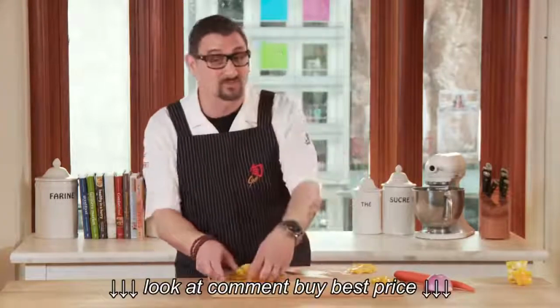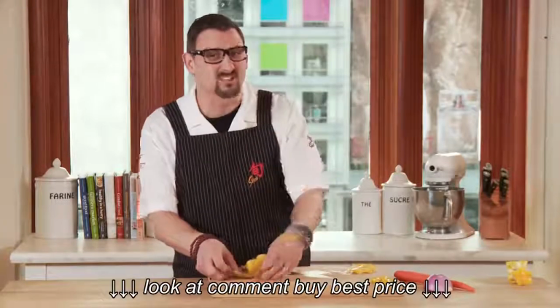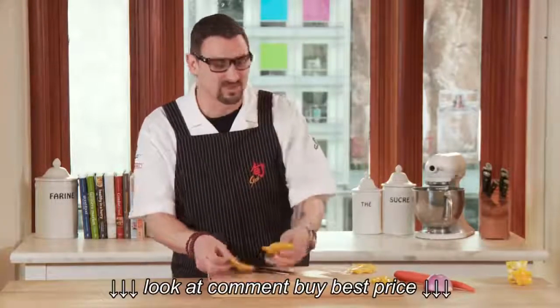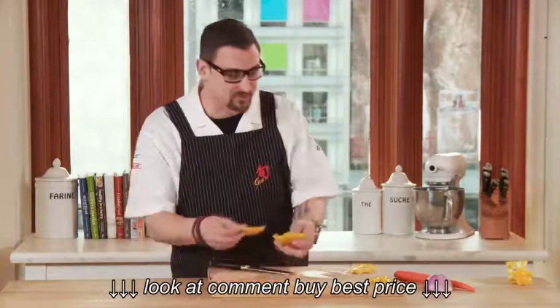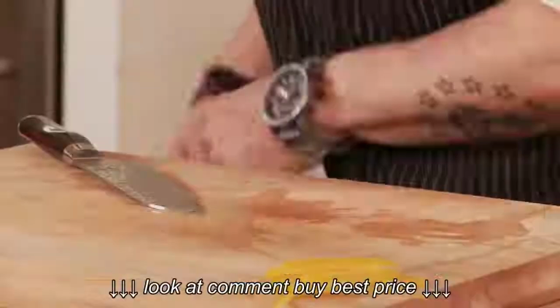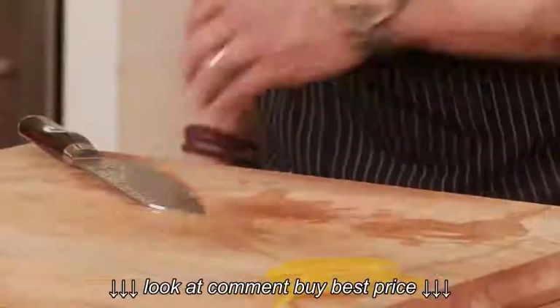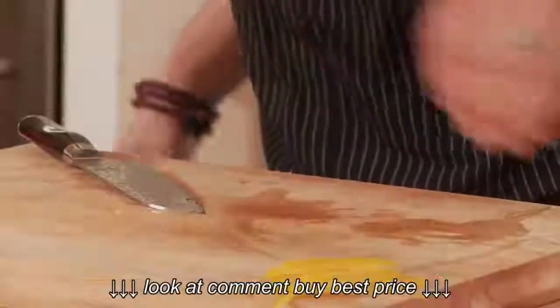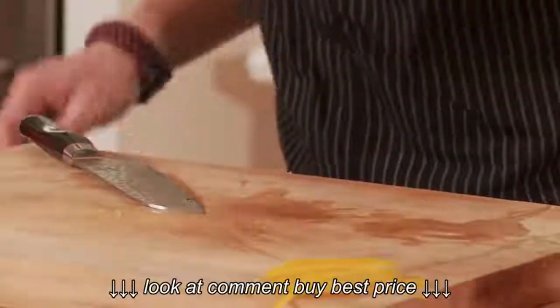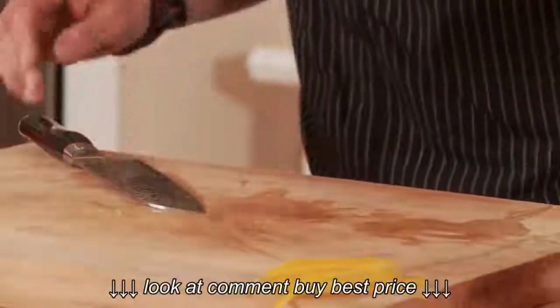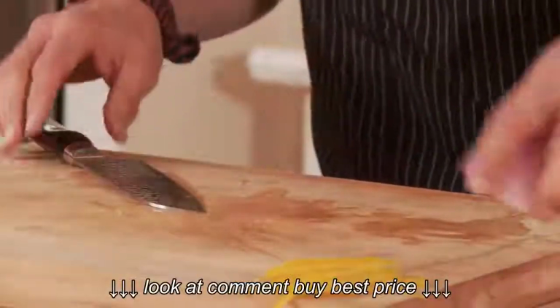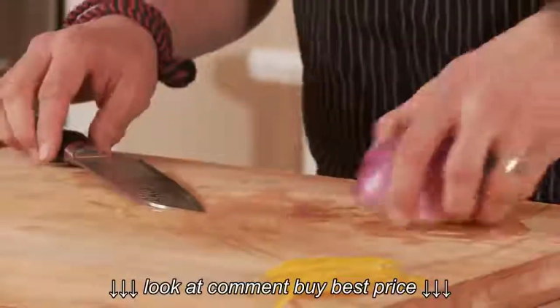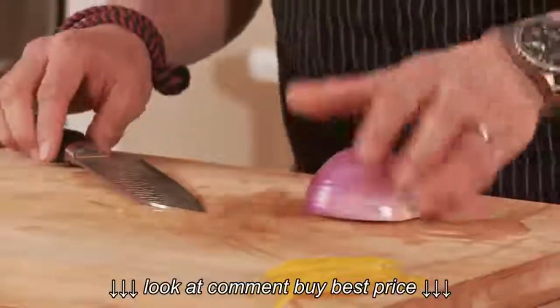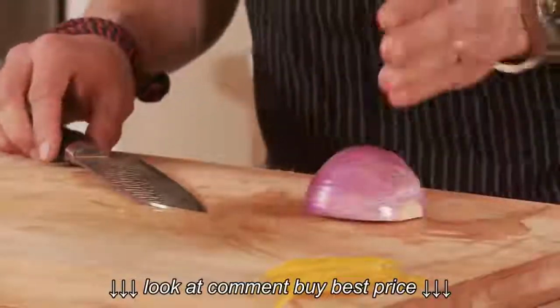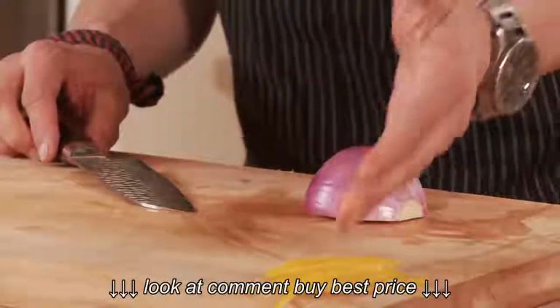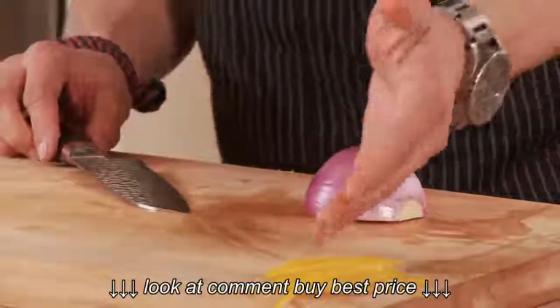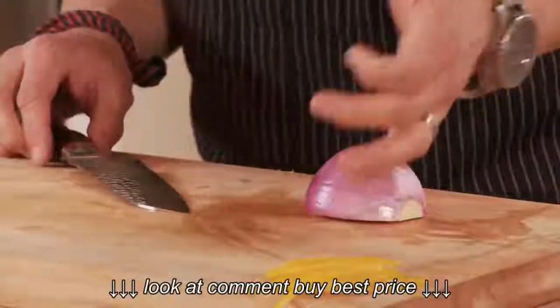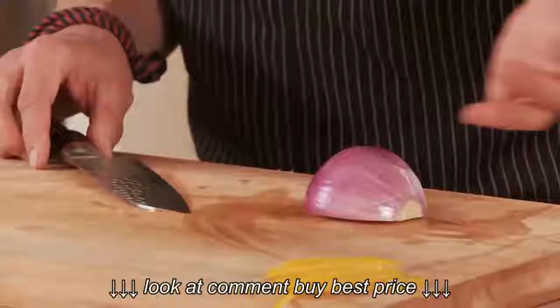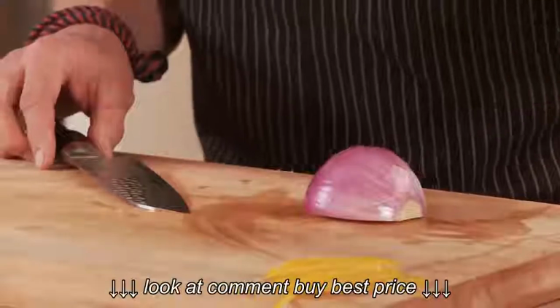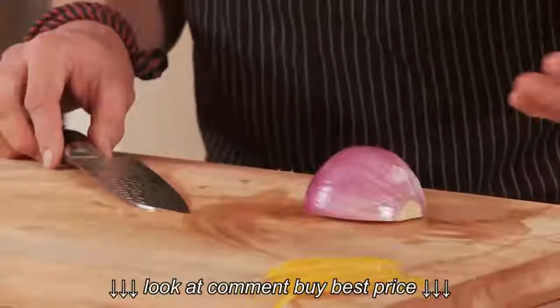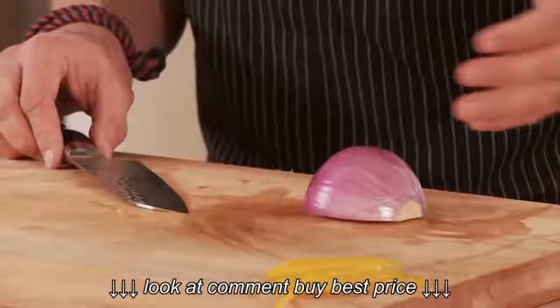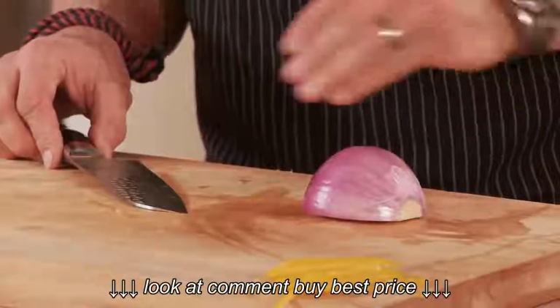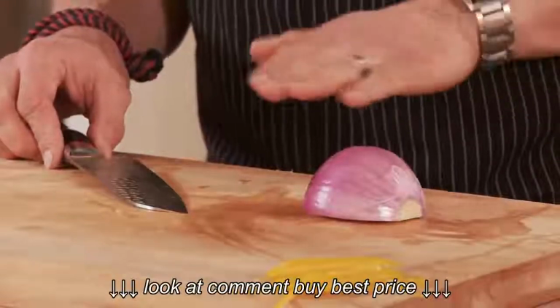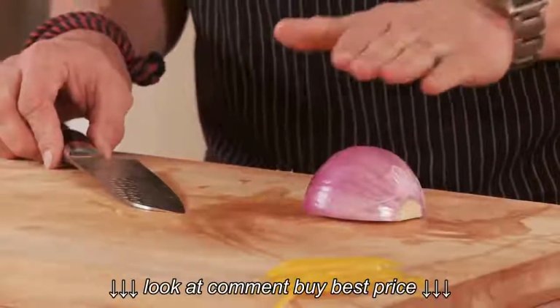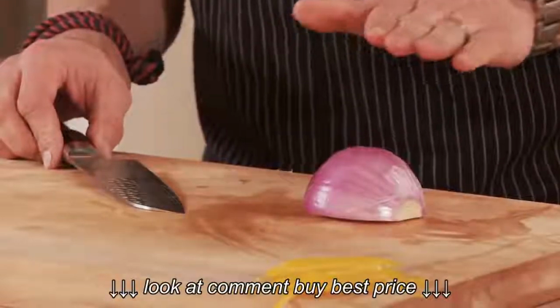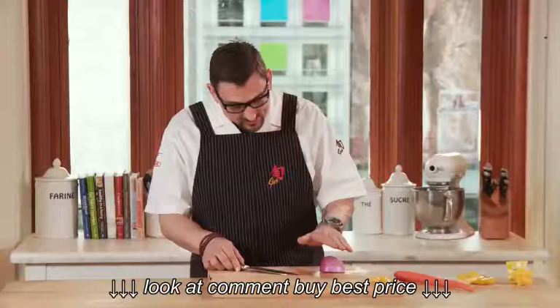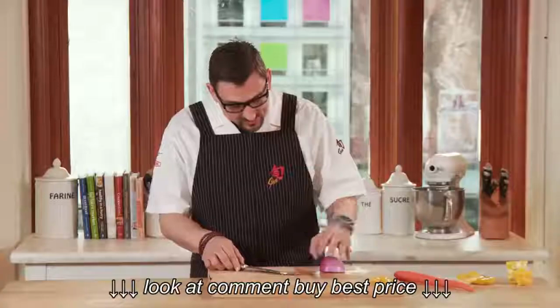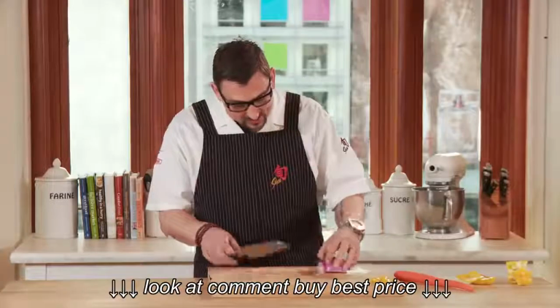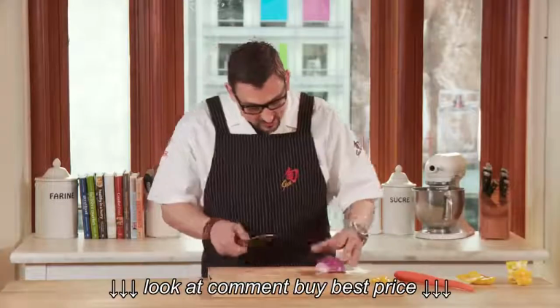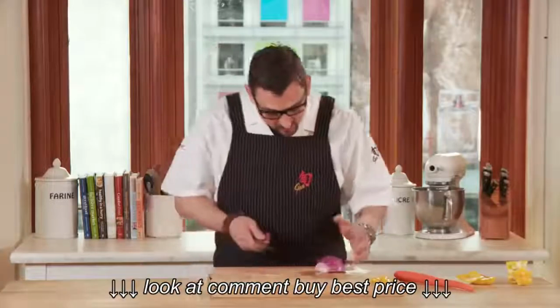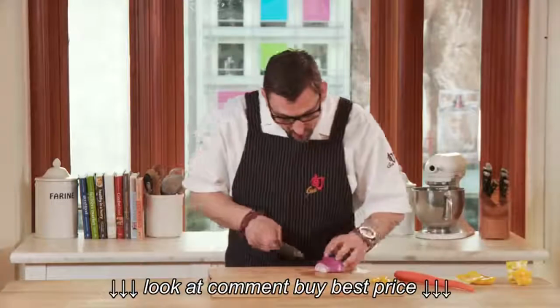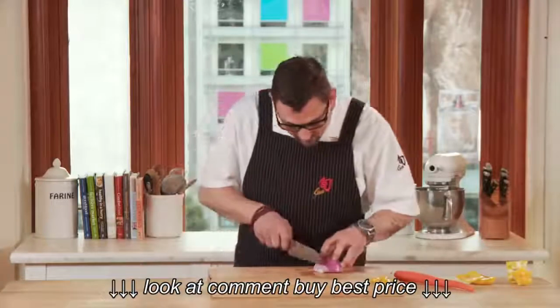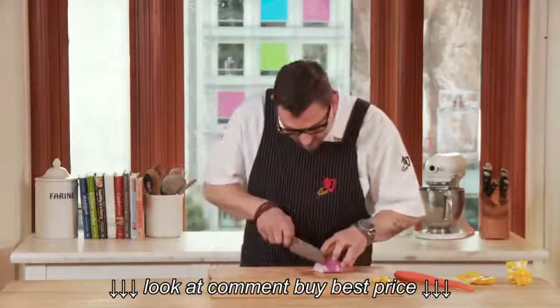It tastes really good too. Now, not only can you do a nice, thin julienne, but now I can take a red onion.